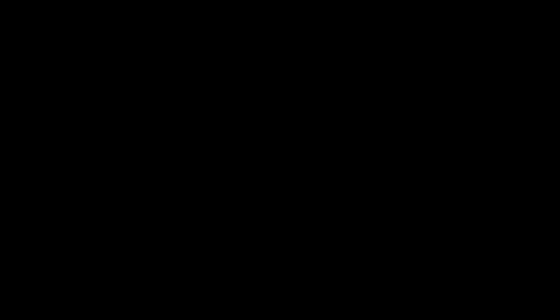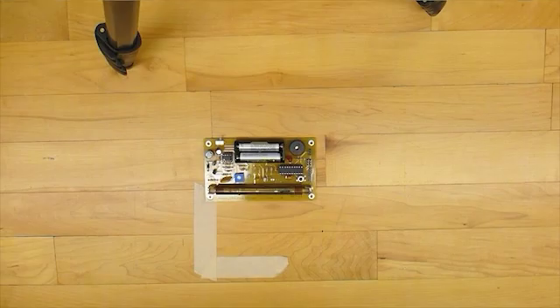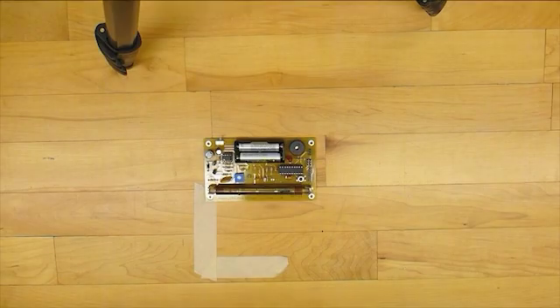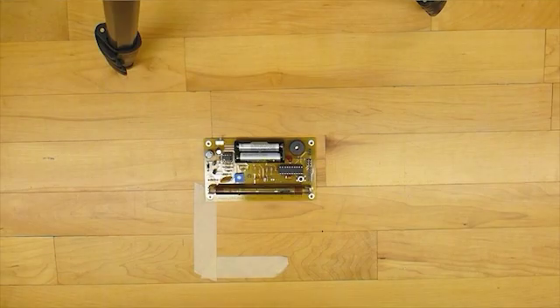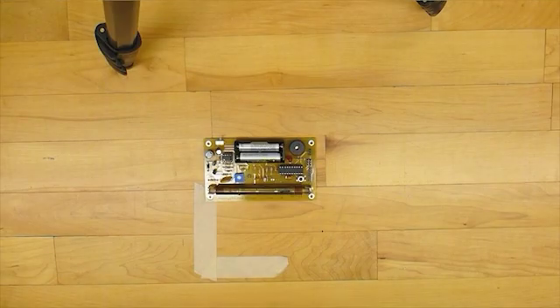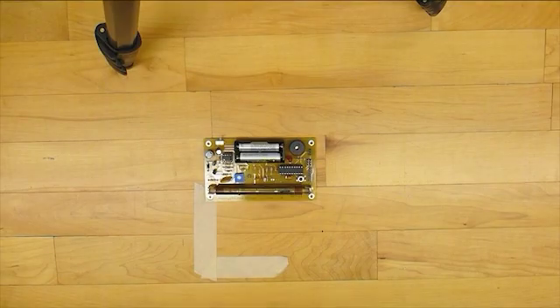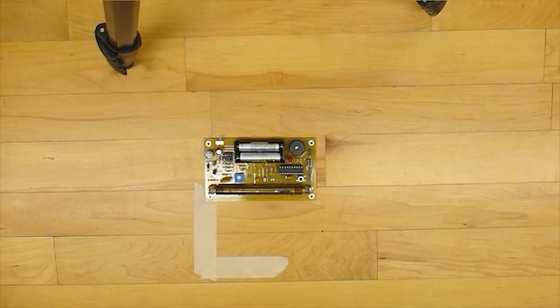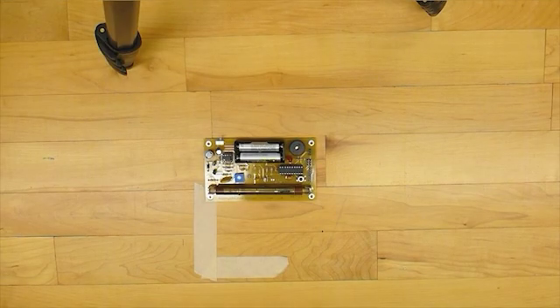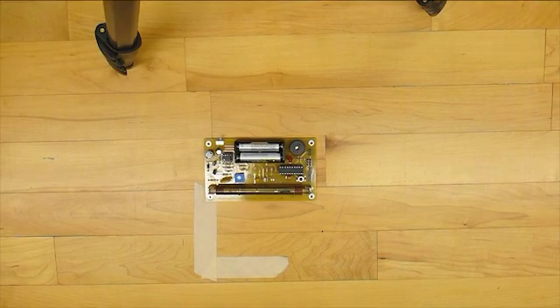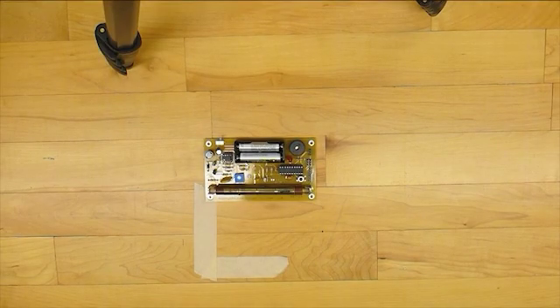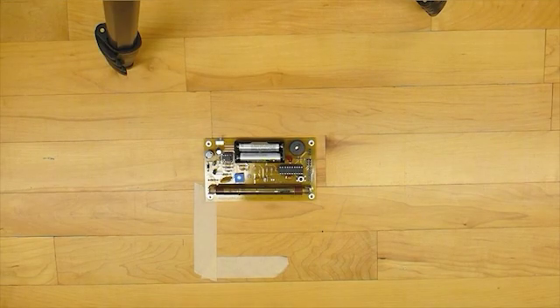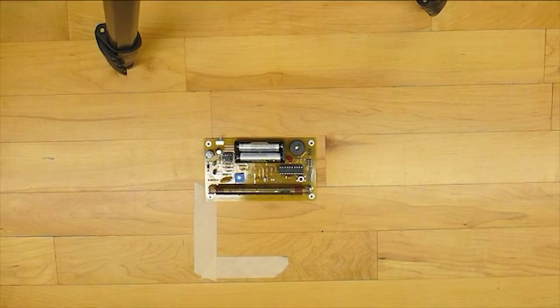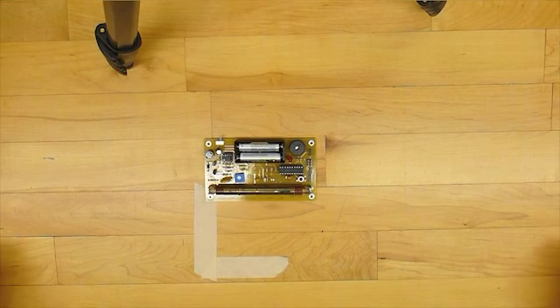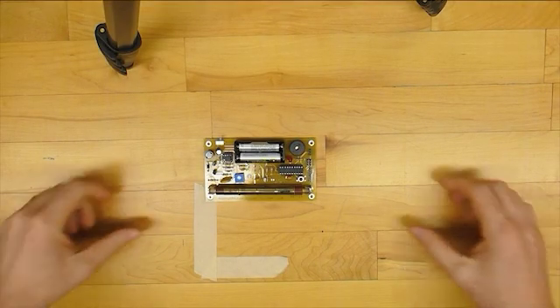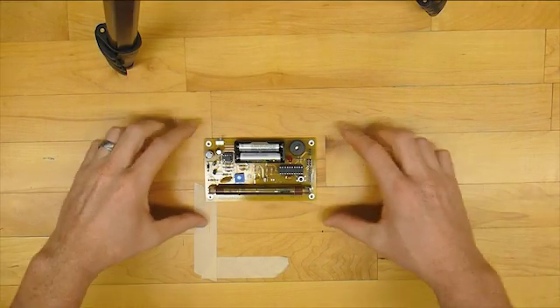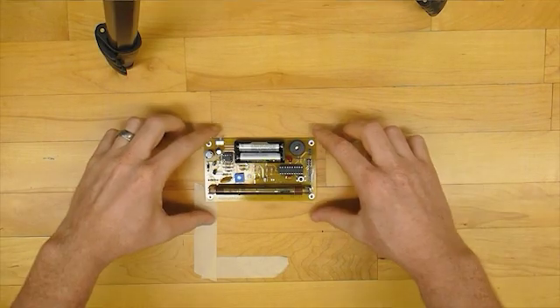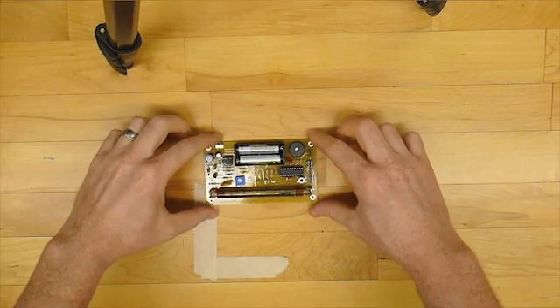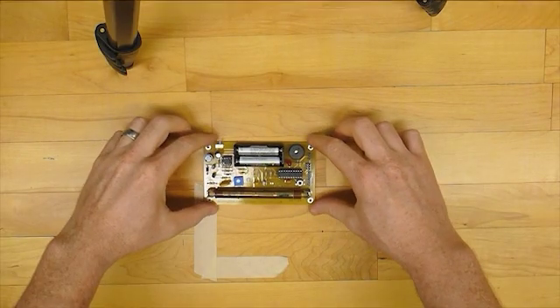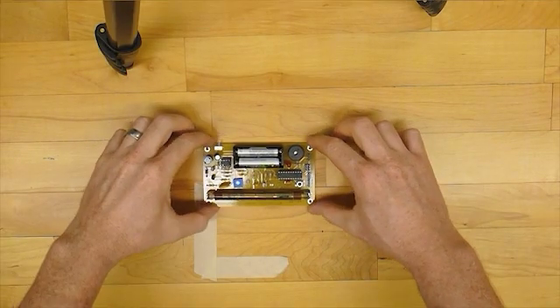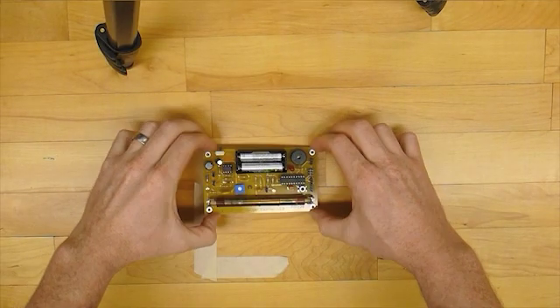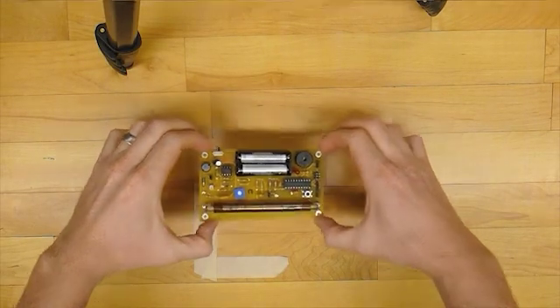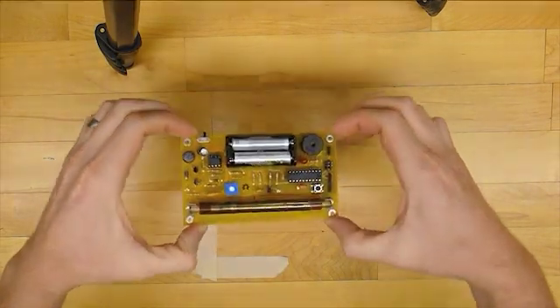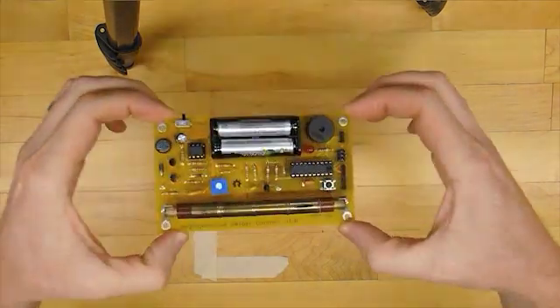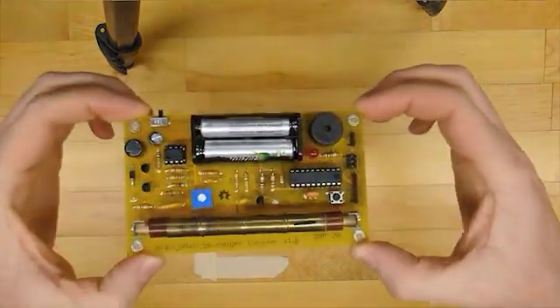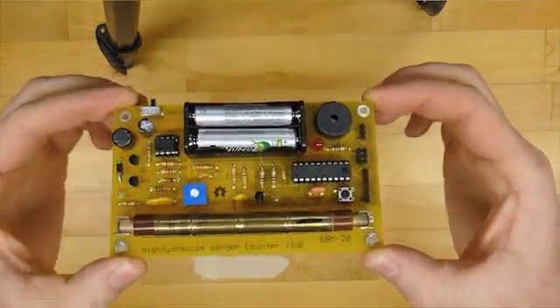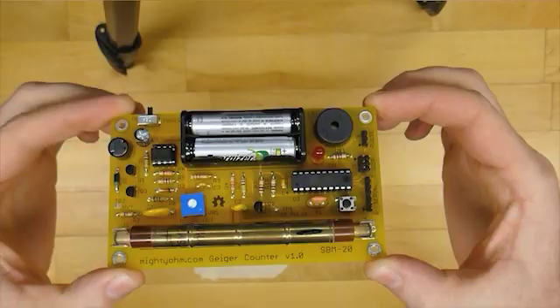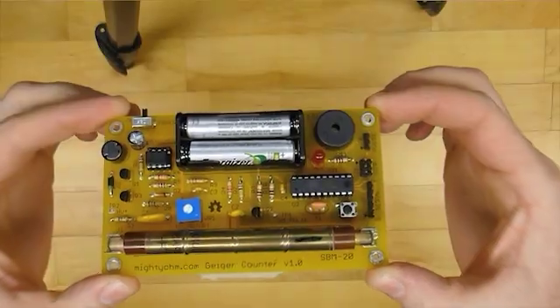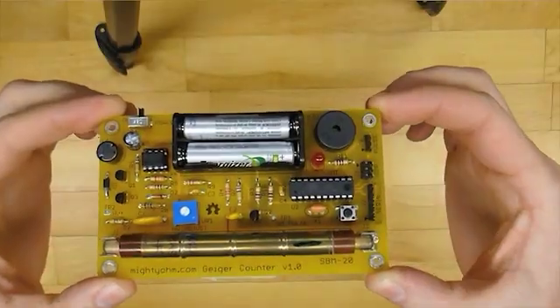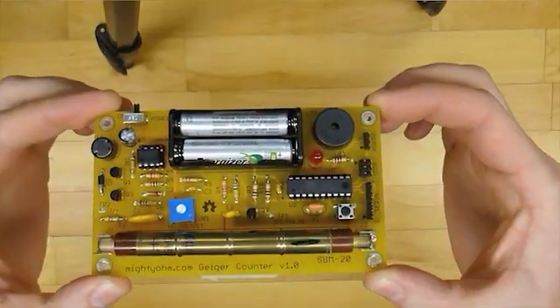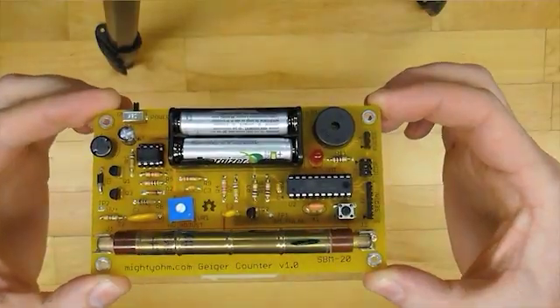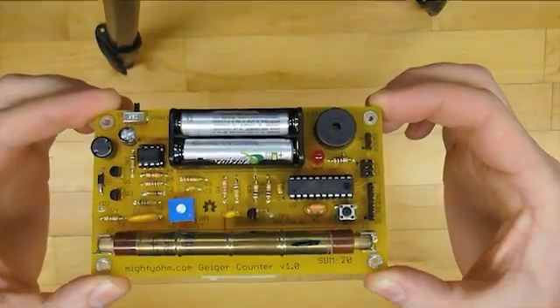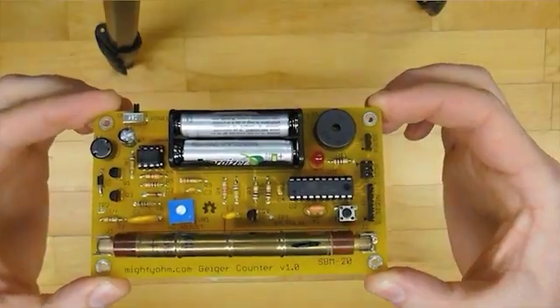Hi, I'm Michael from the Maker's Shed and today I'm going to show you how to build this Geiger counter kit.